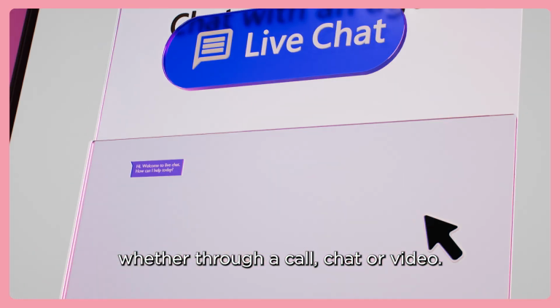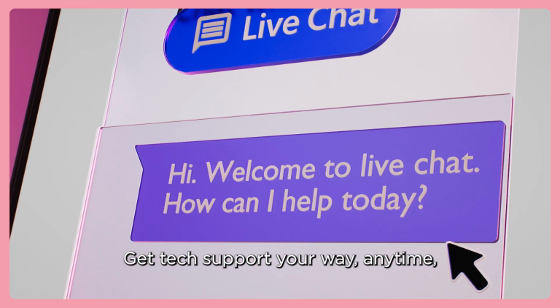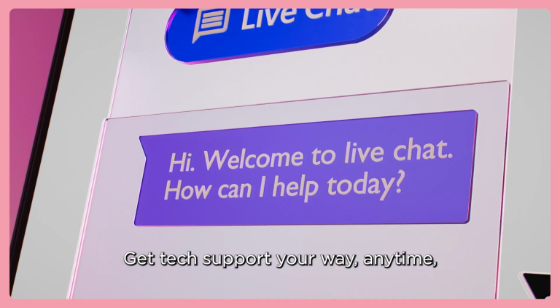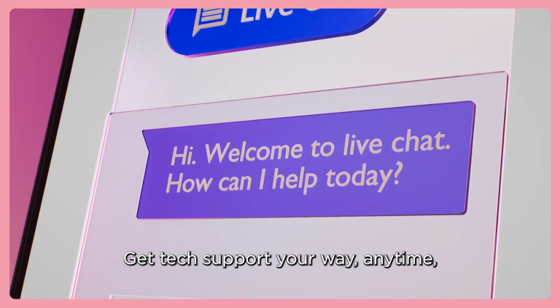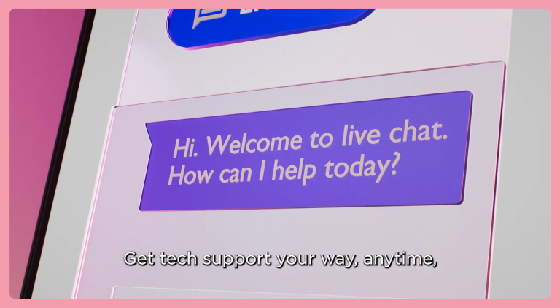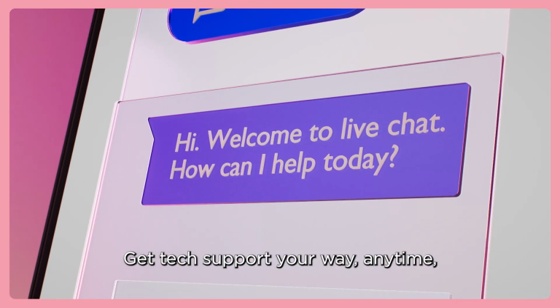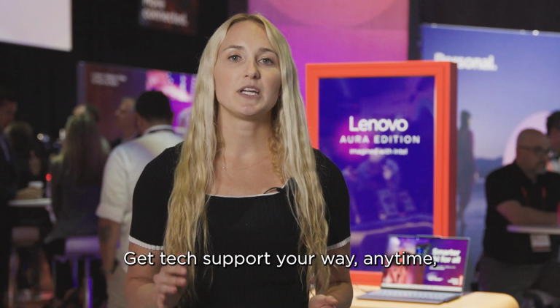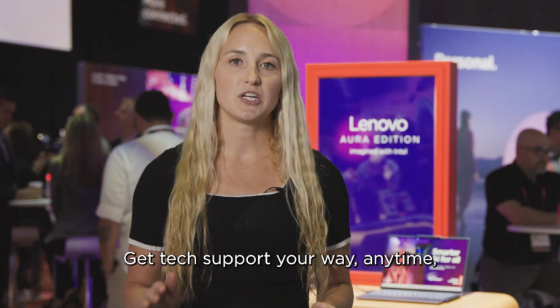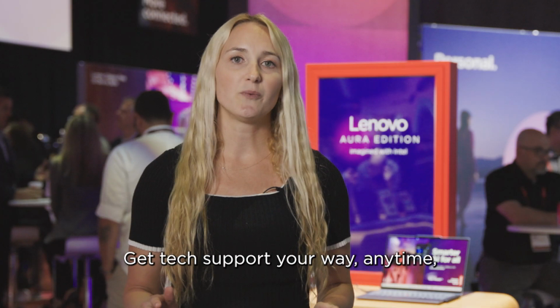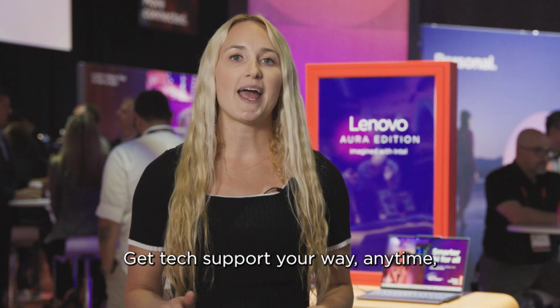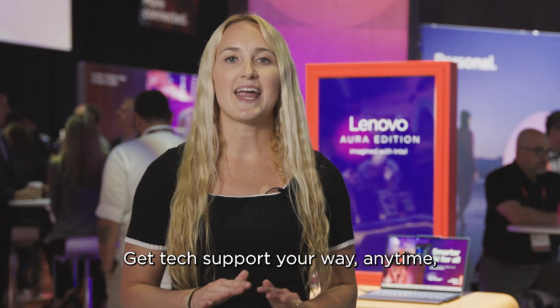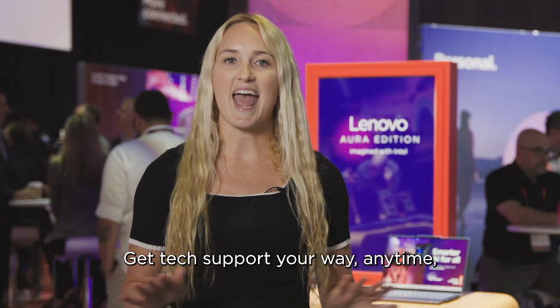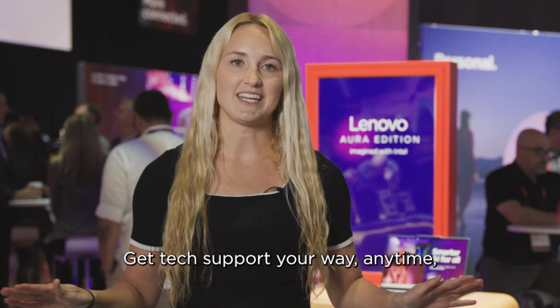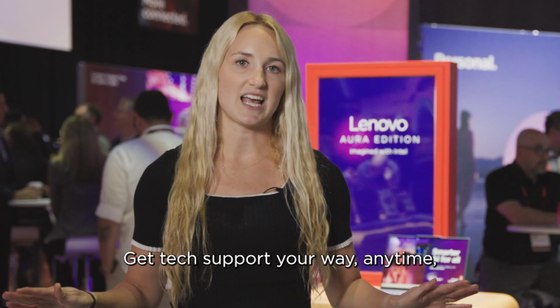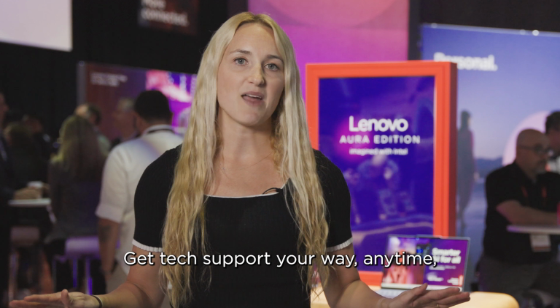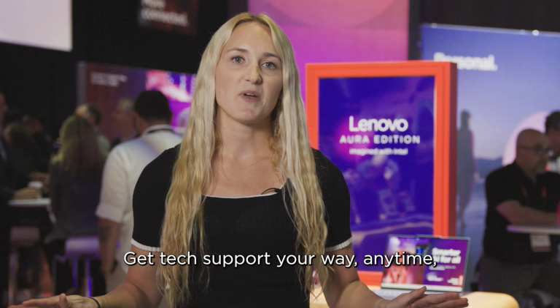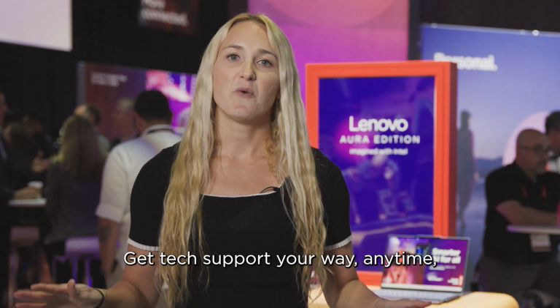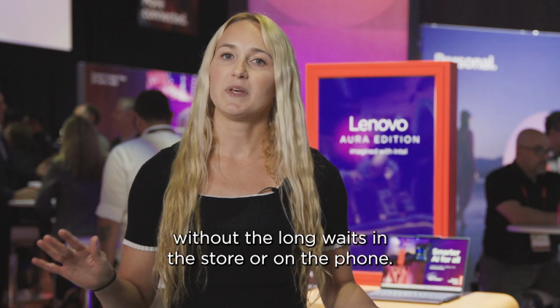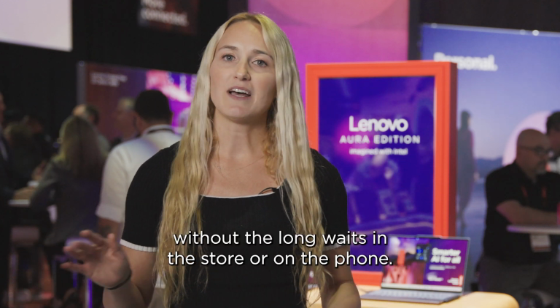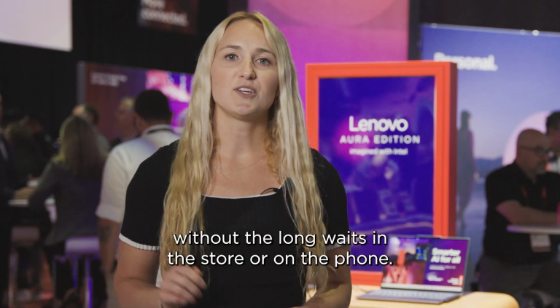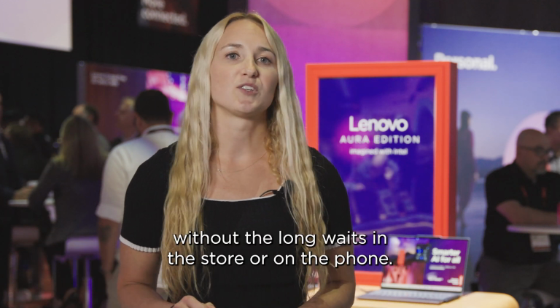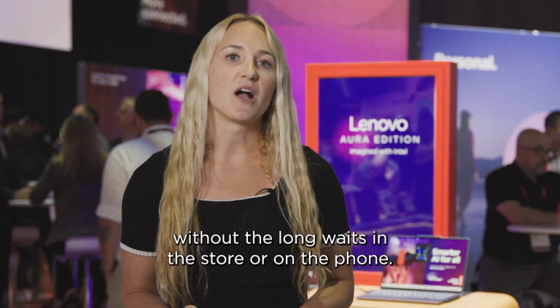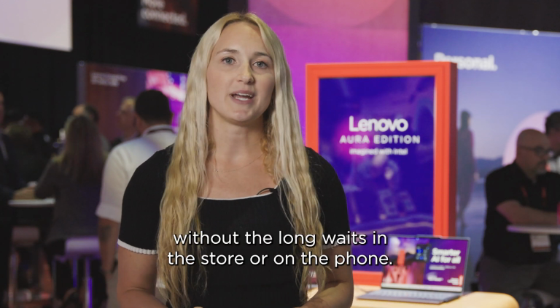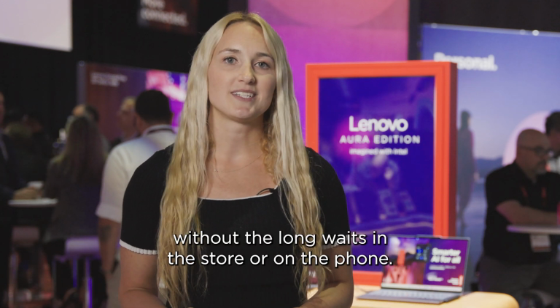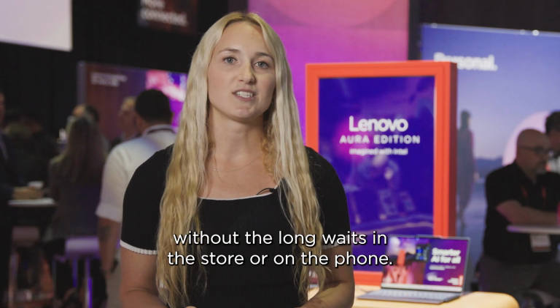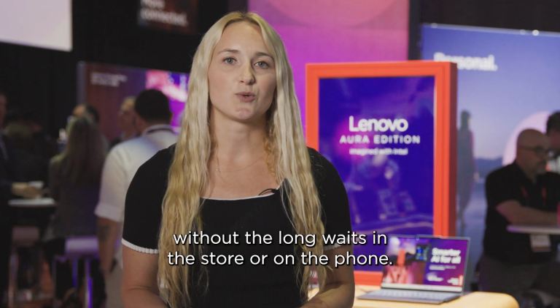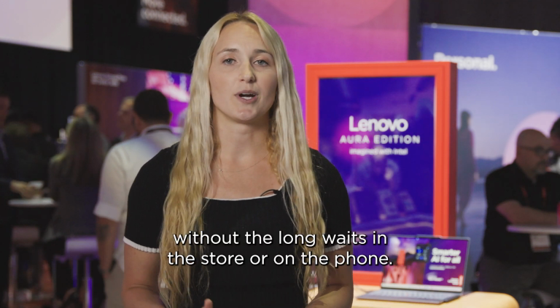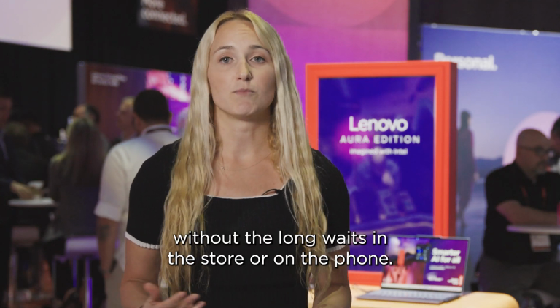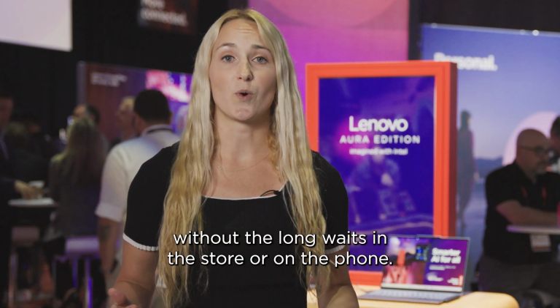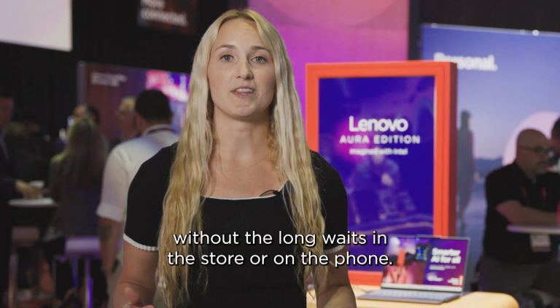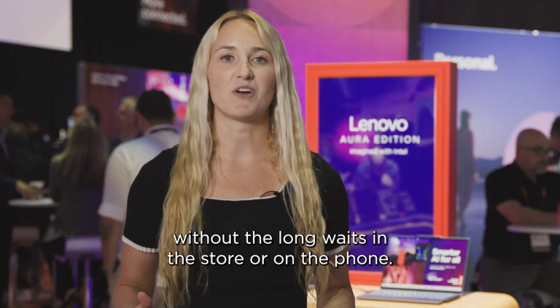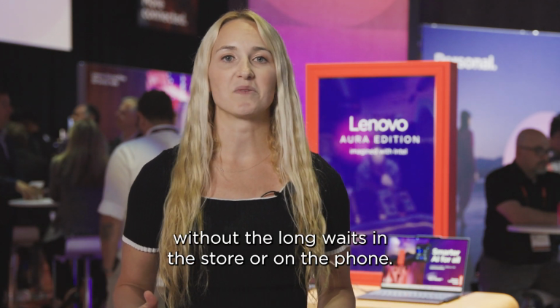Get tech support your way, anytime, without those long waits in a store or on the phone.